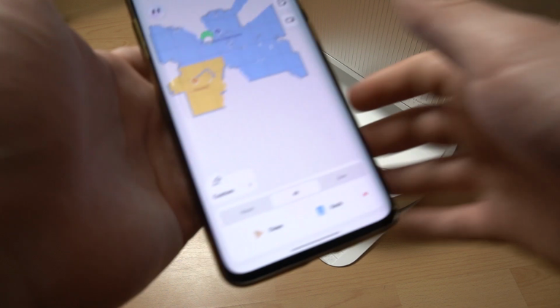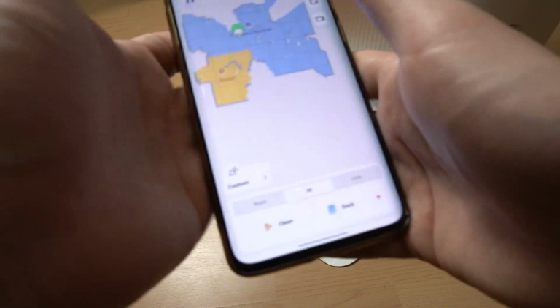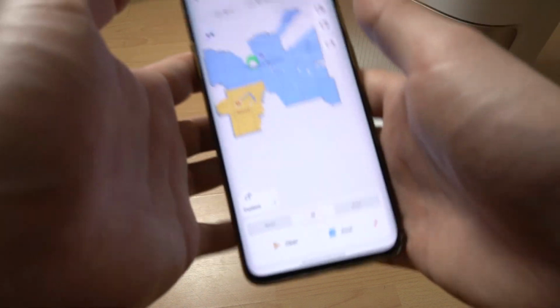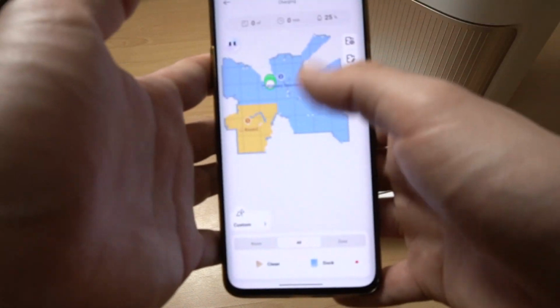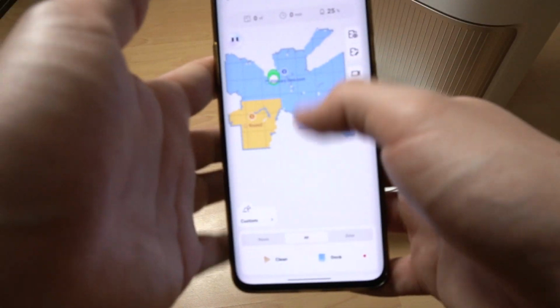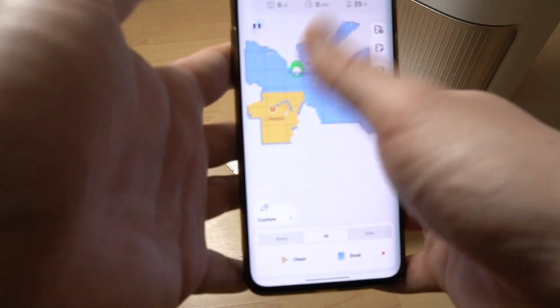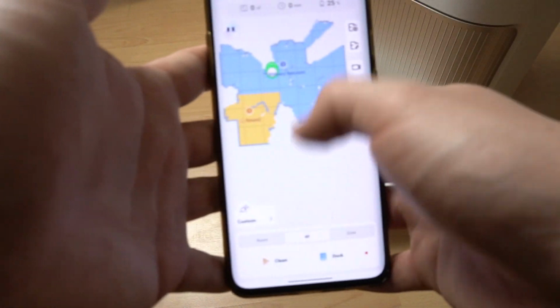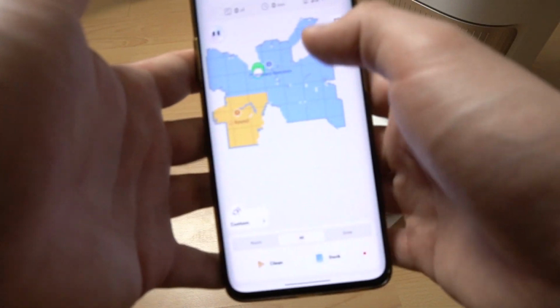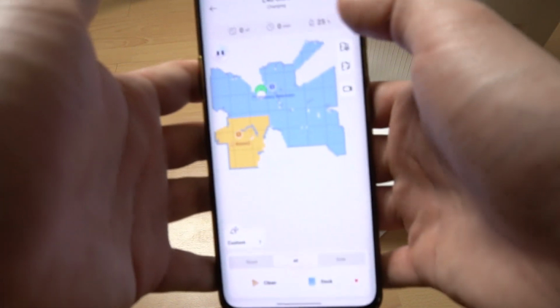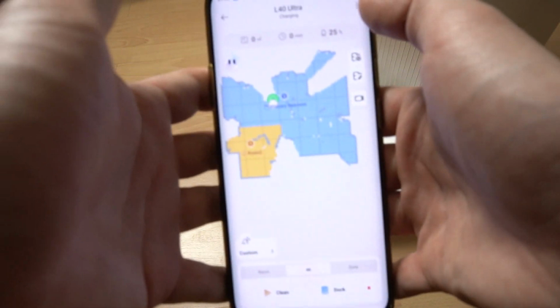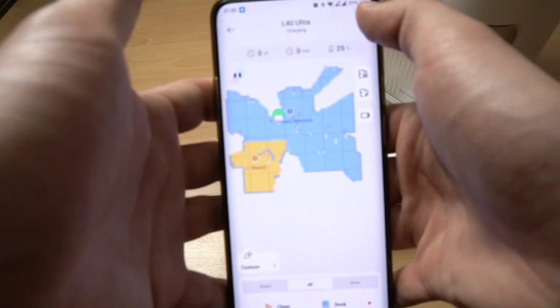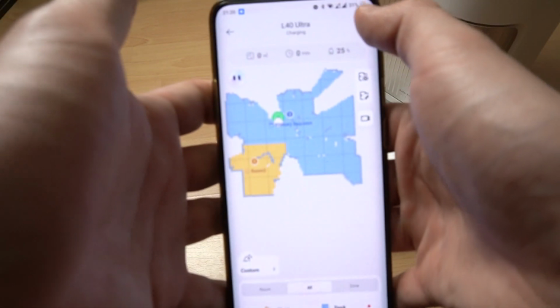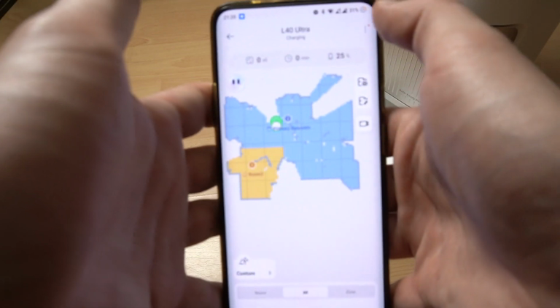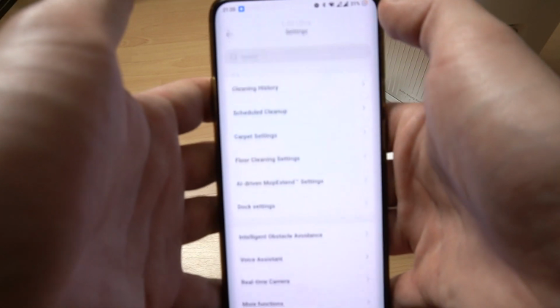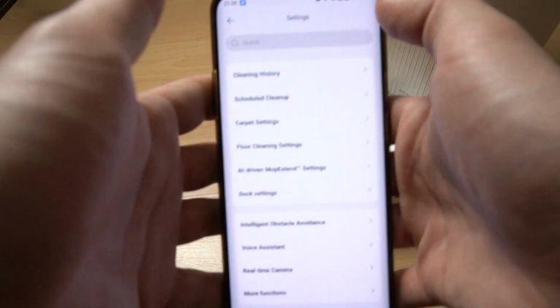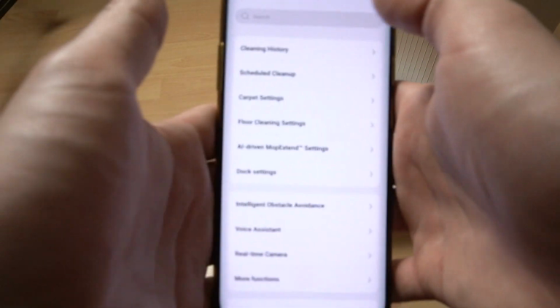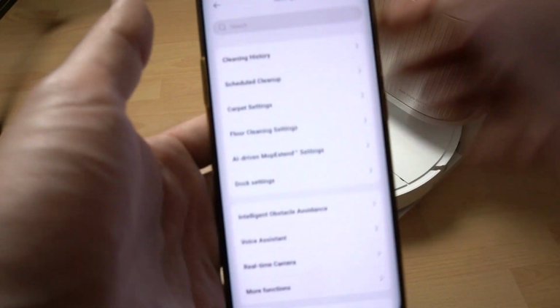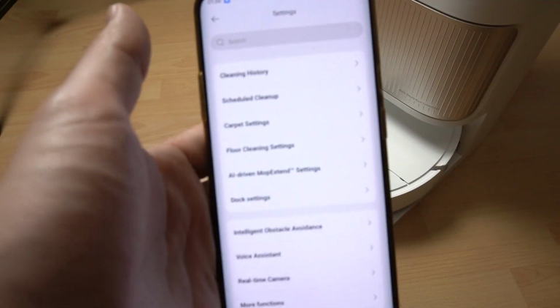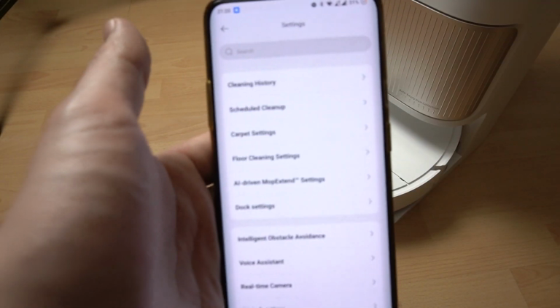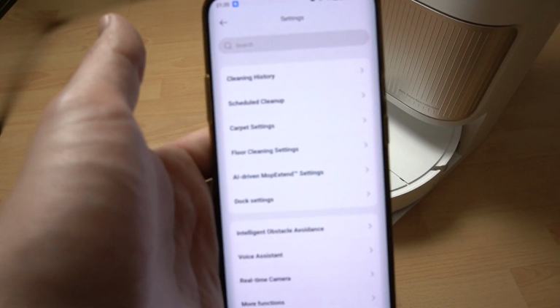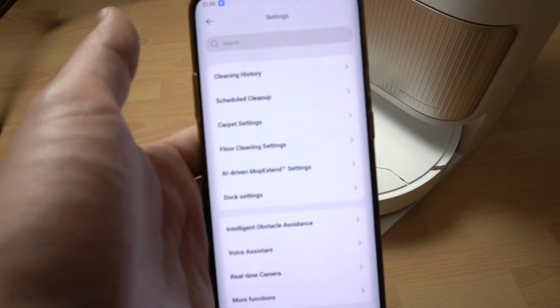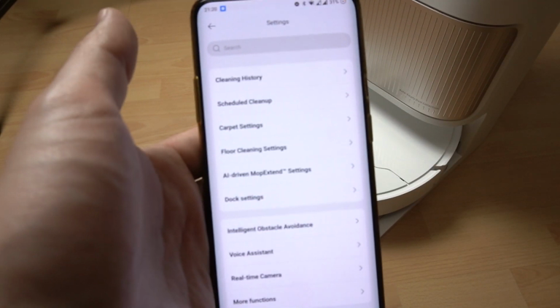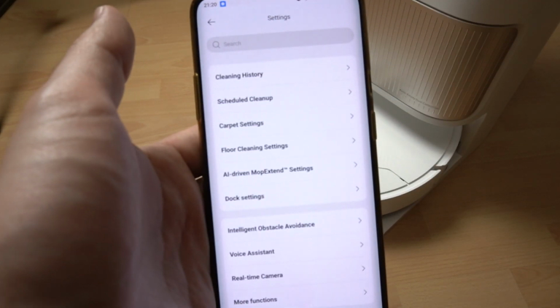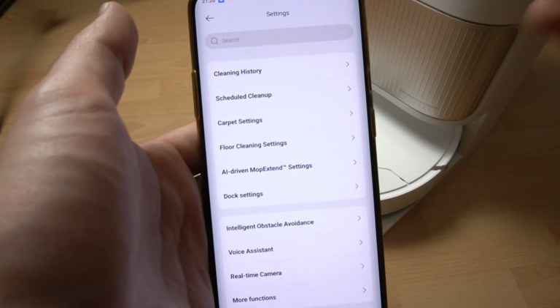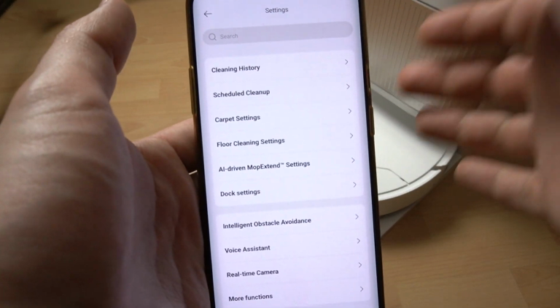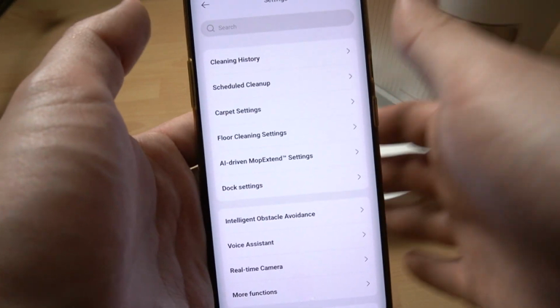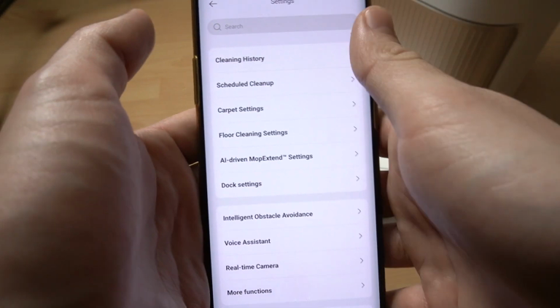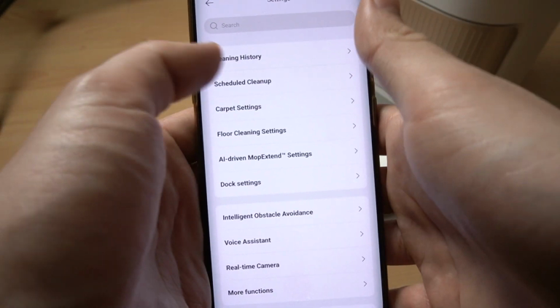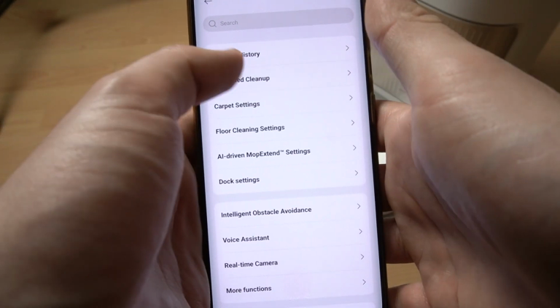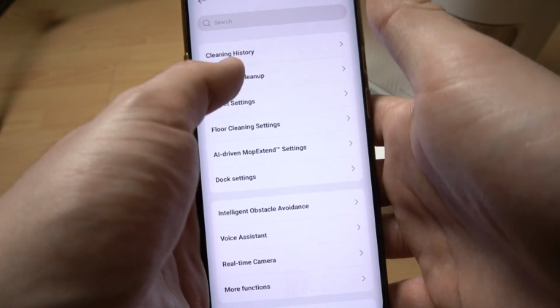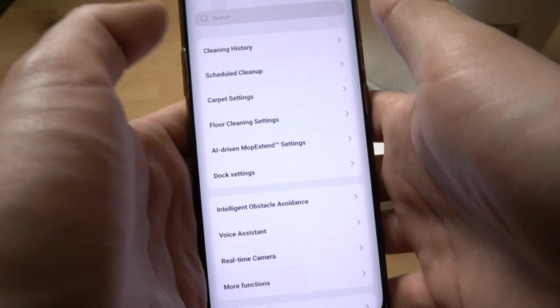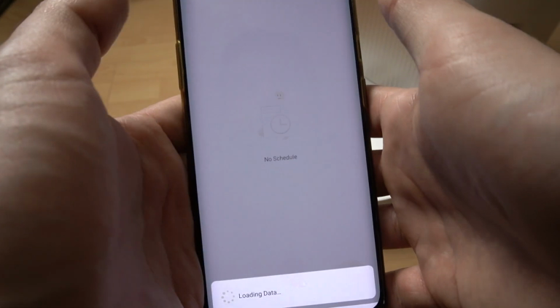In the first step we have to open the device, click on the 3.0 icon and go to the scheduled cleanup.